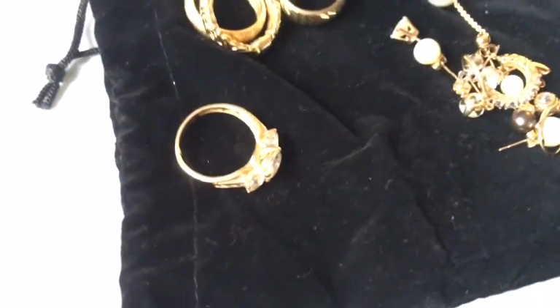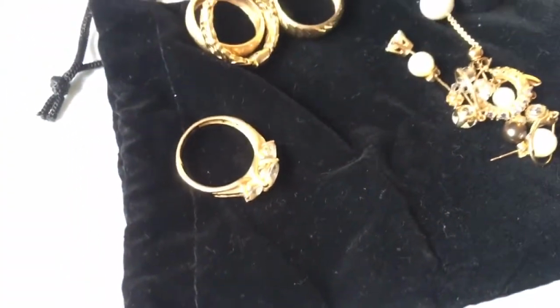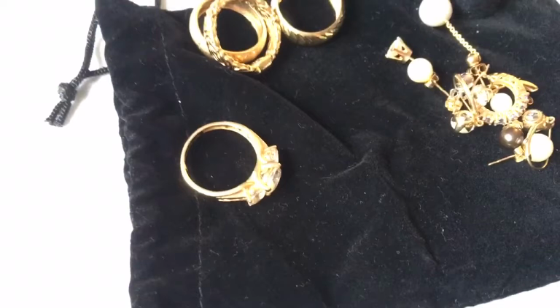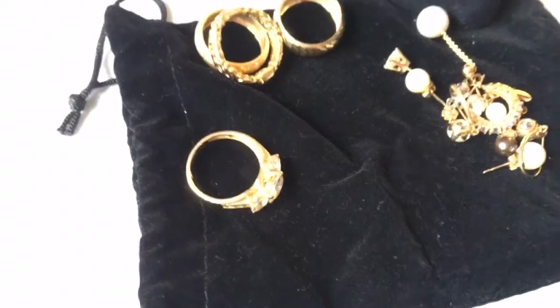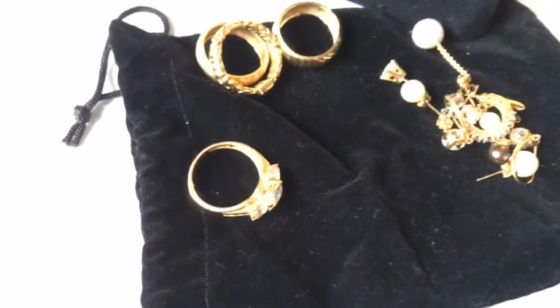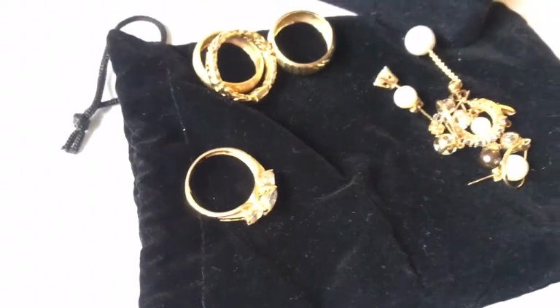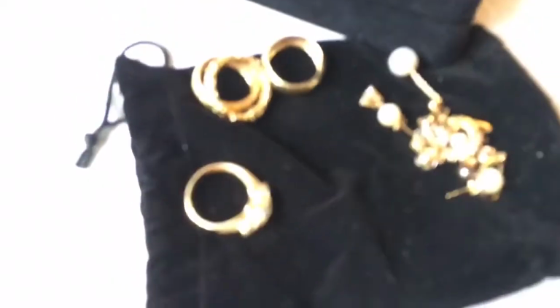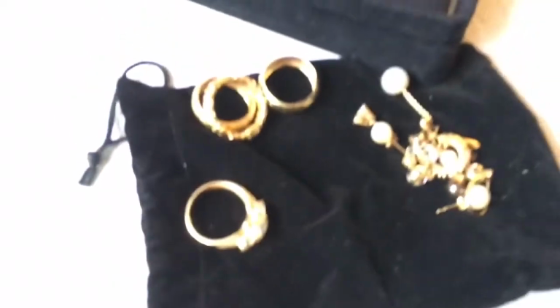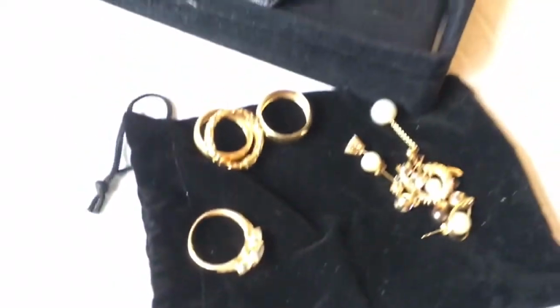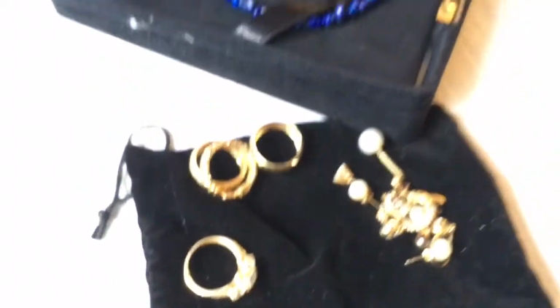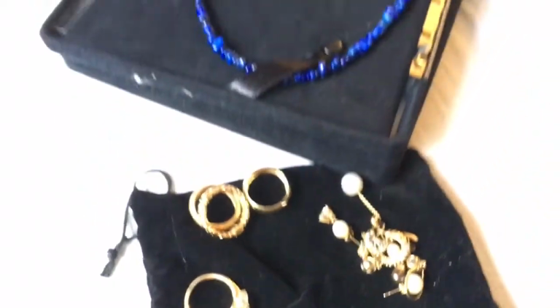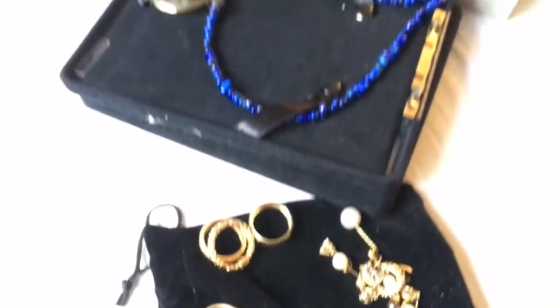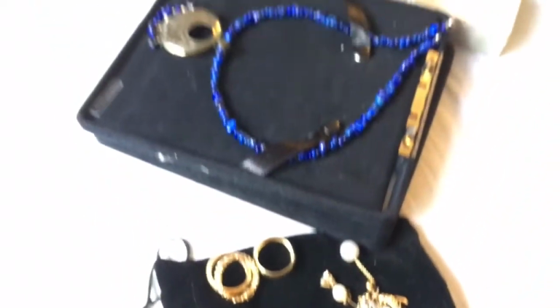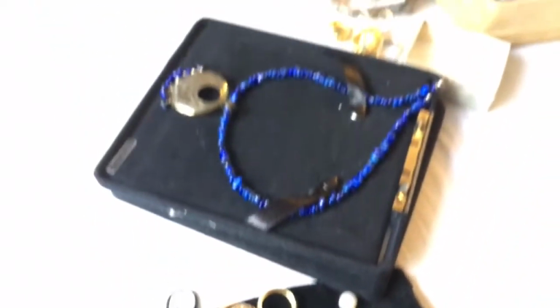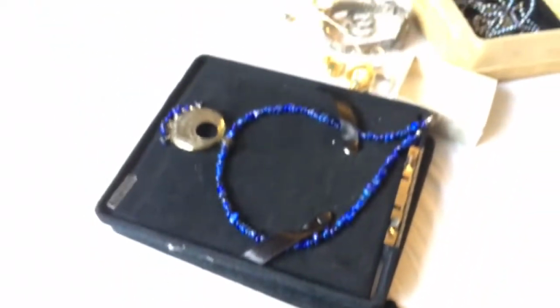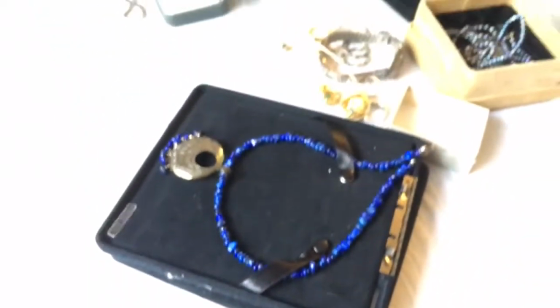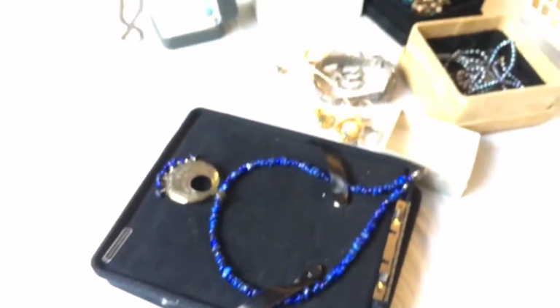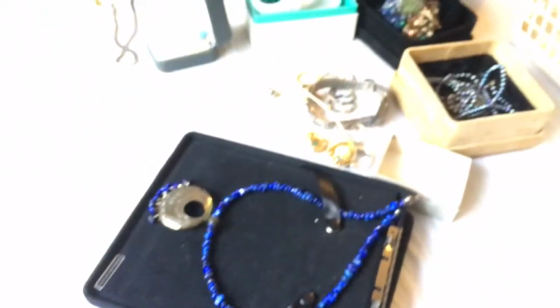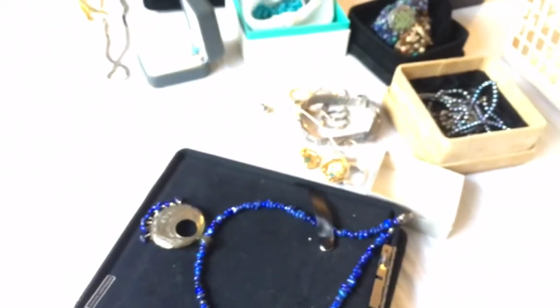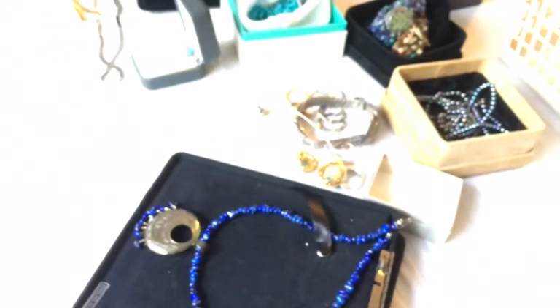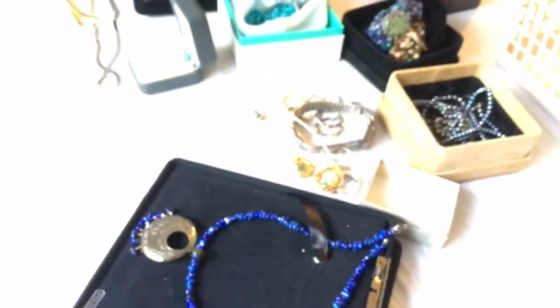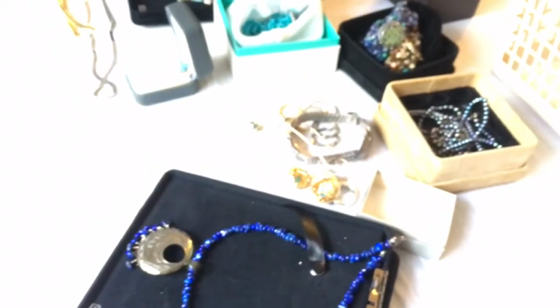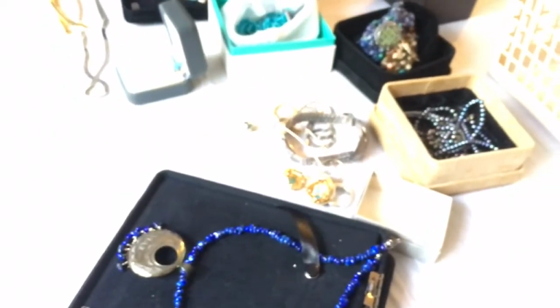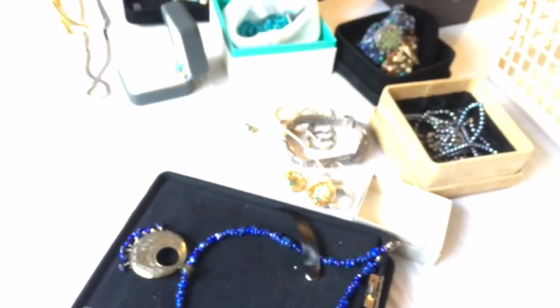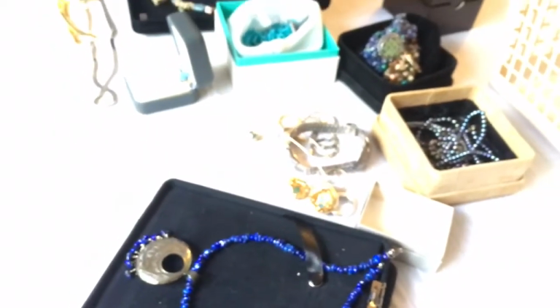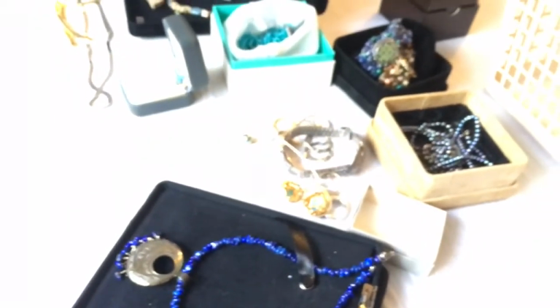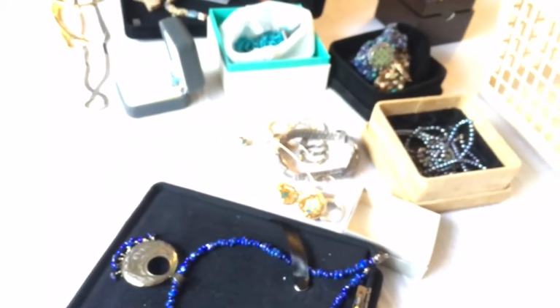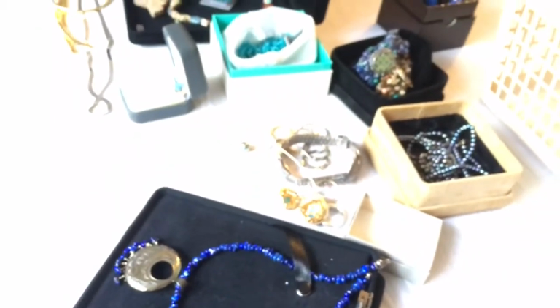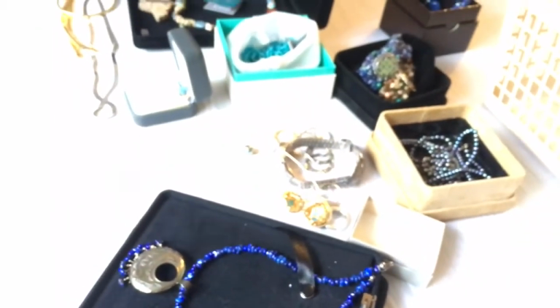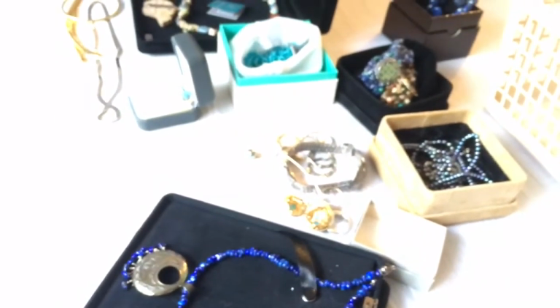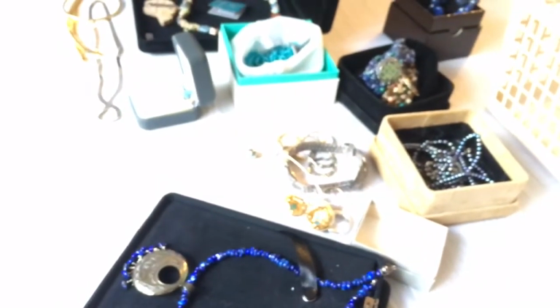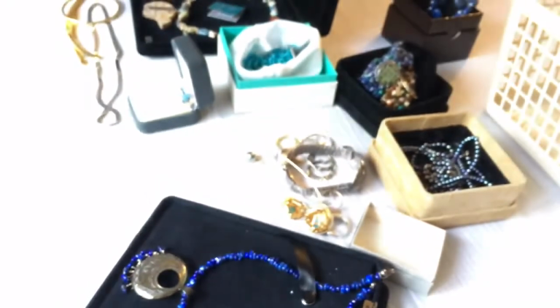I hope you guys liked my jewelry haul. Thanks!